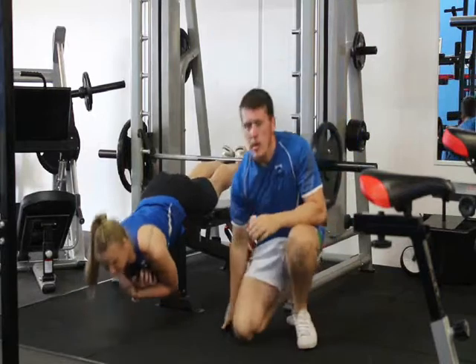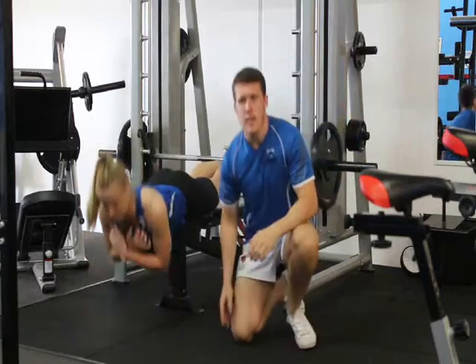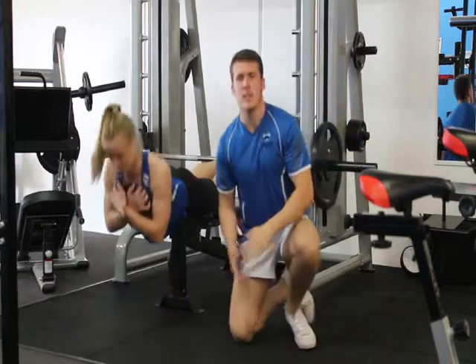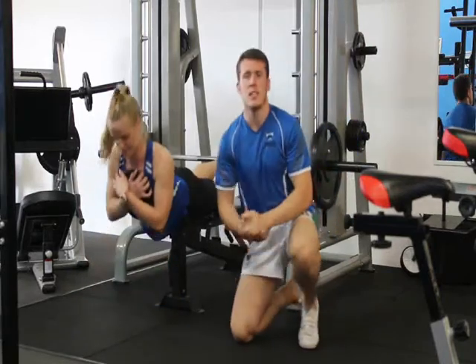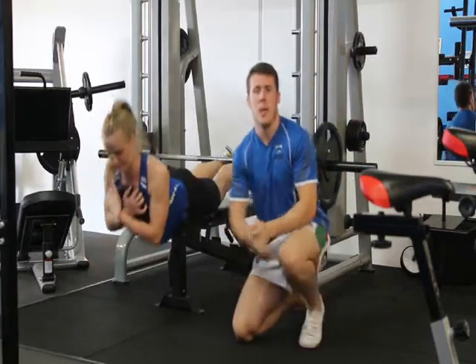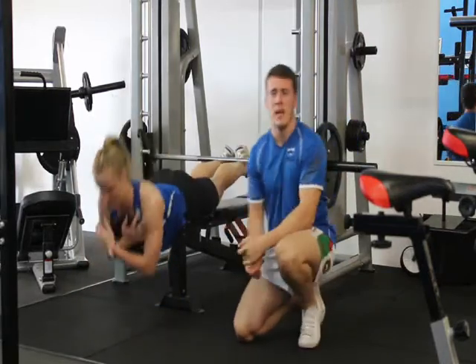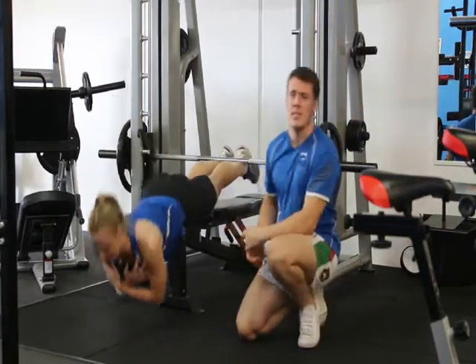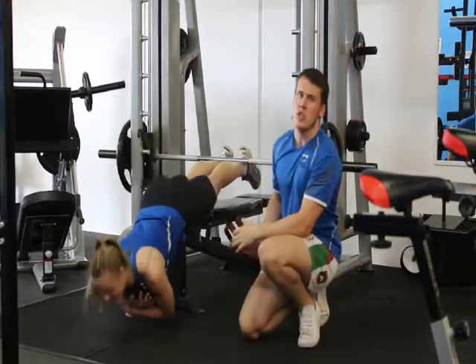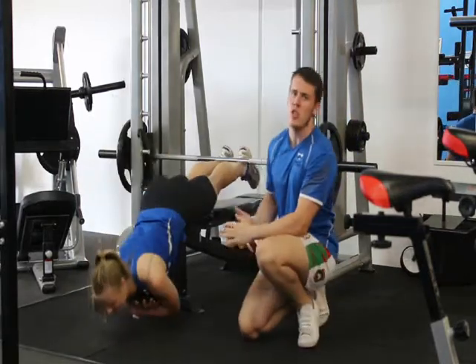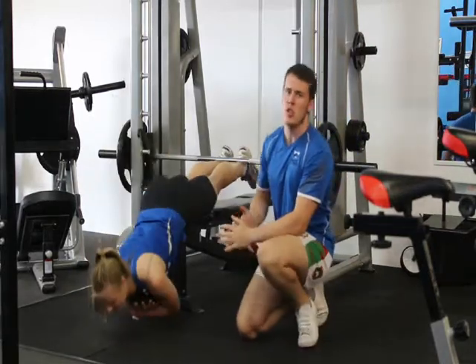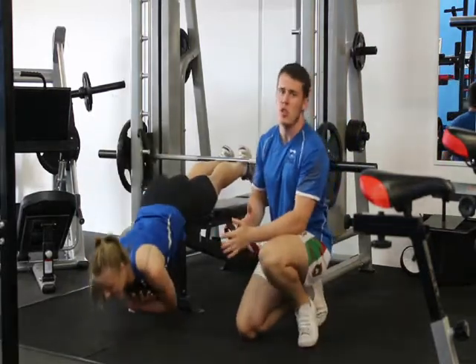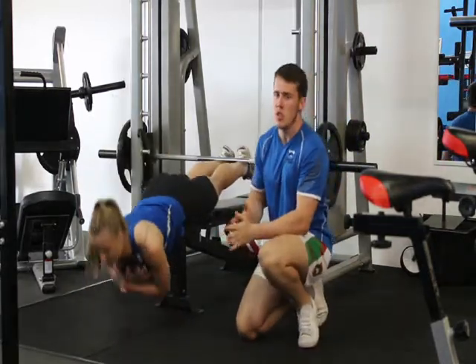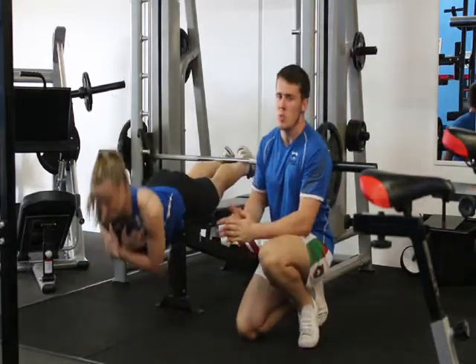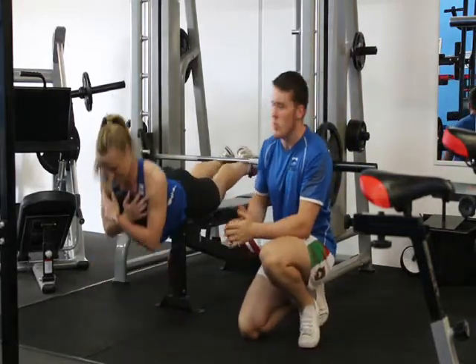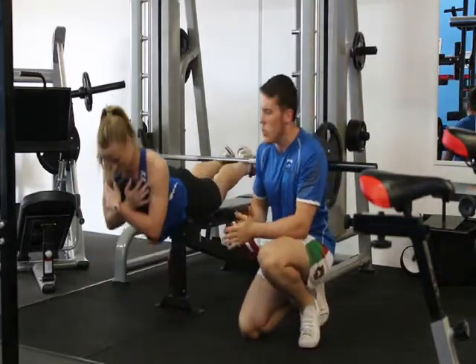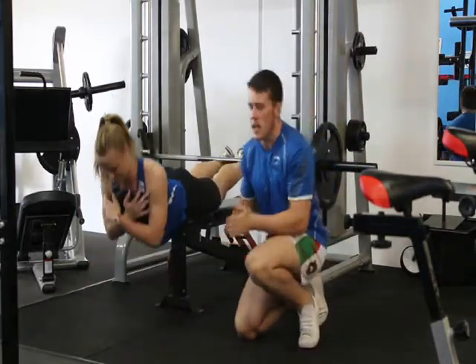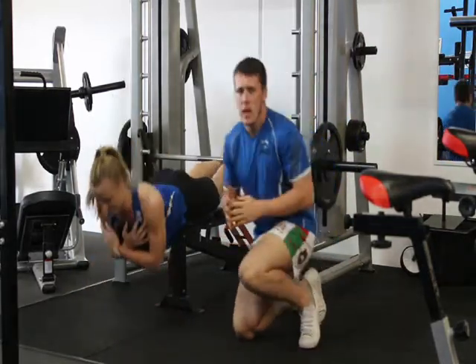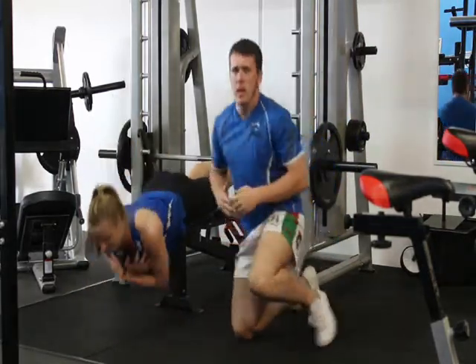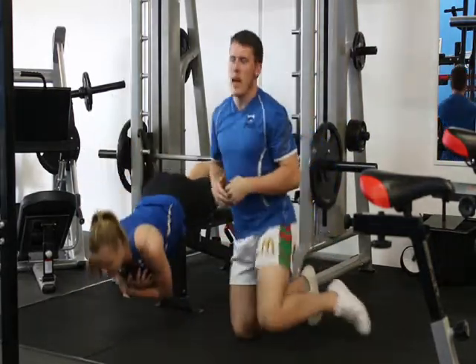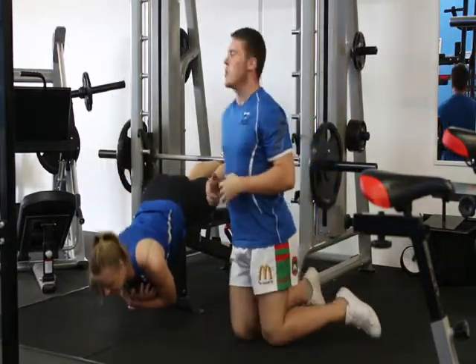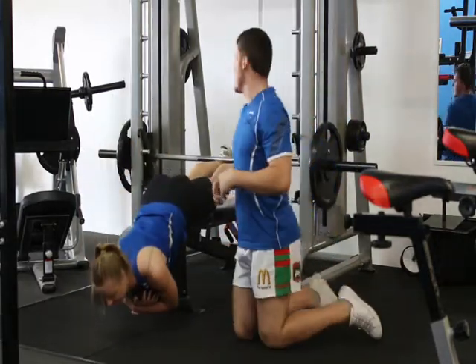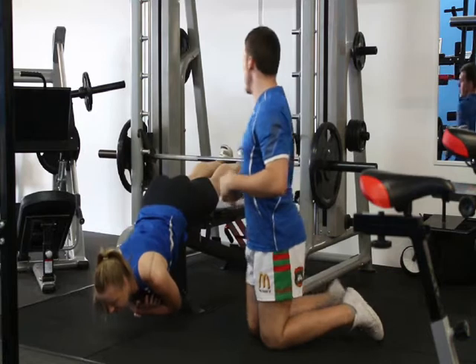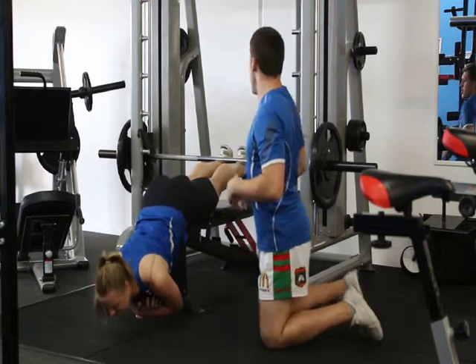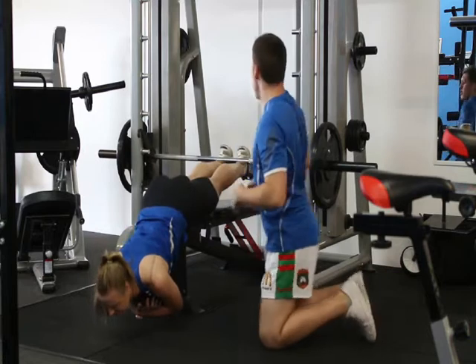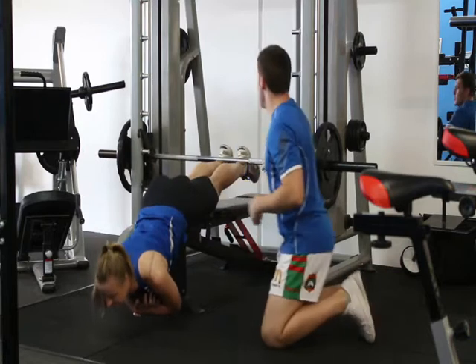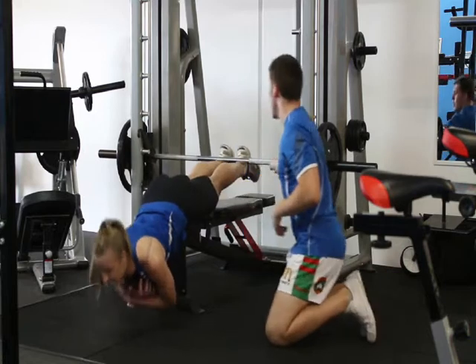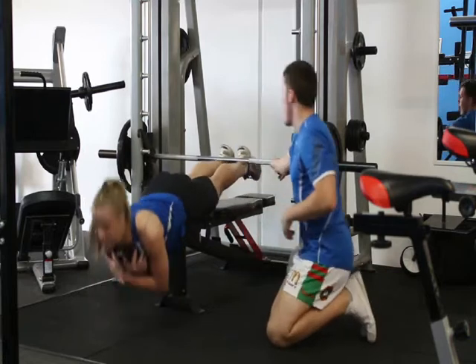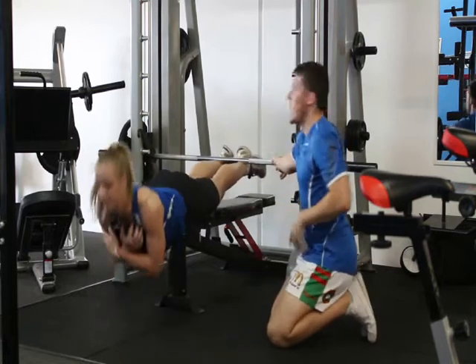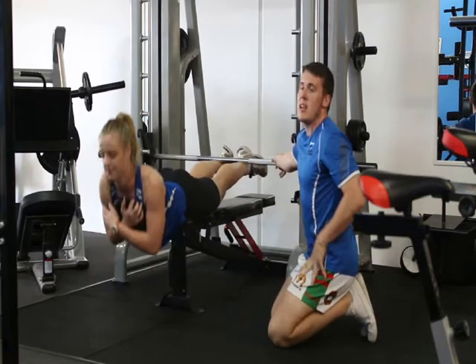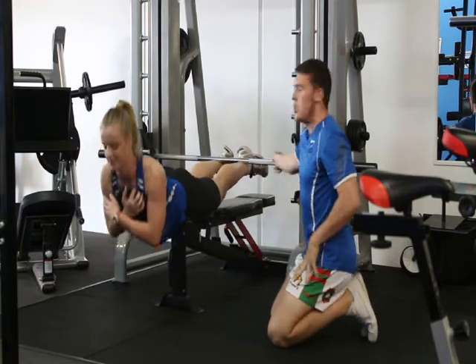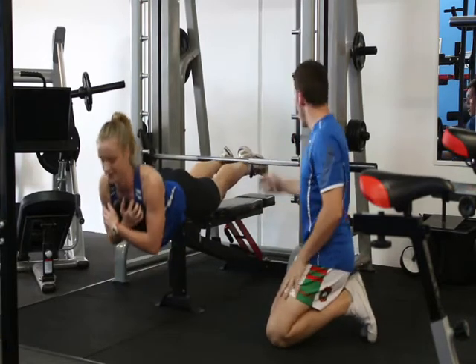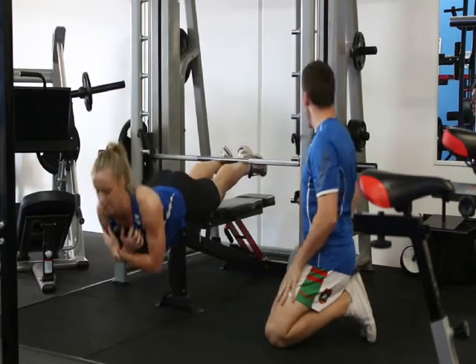This is the back extension, just using your Smith machine. As we've set up, set the bar nice and low.